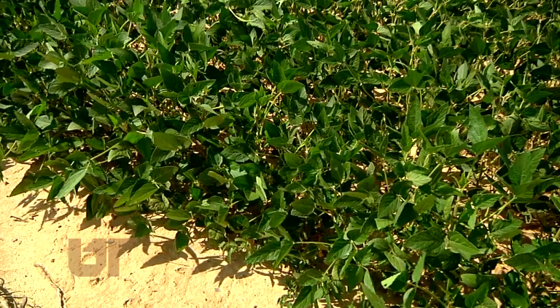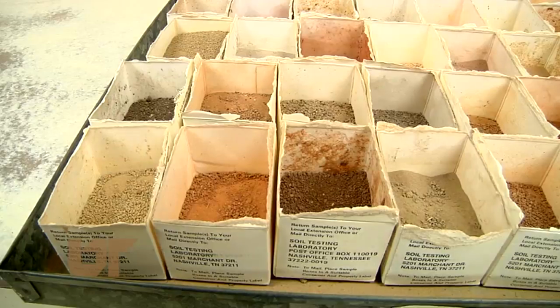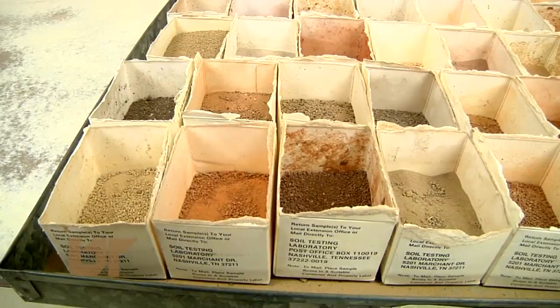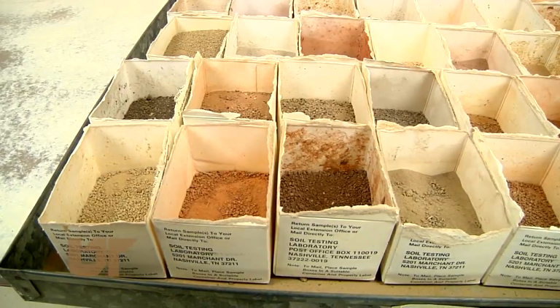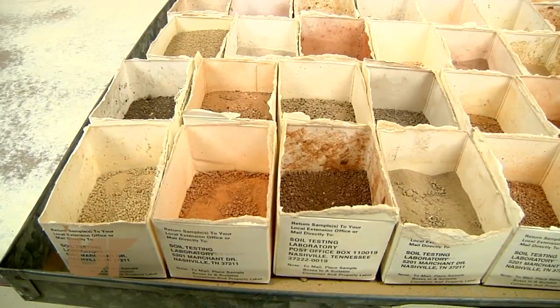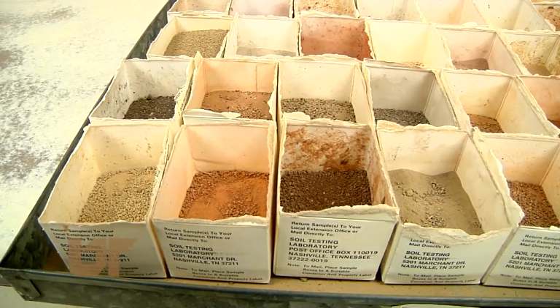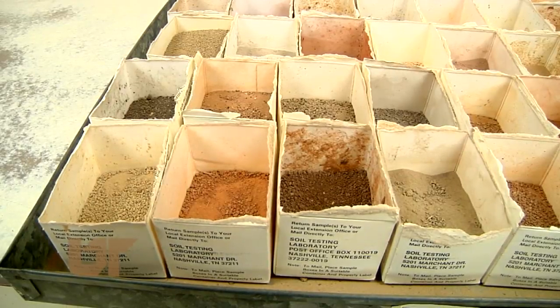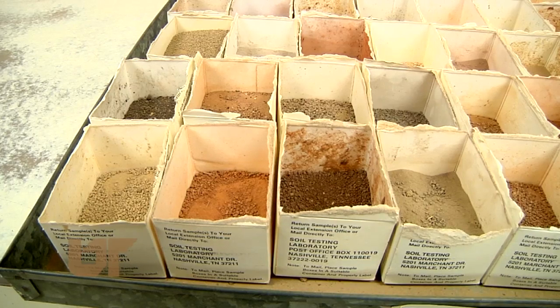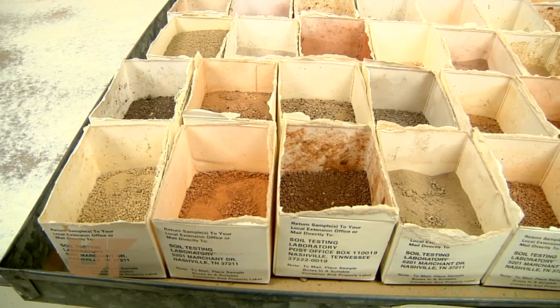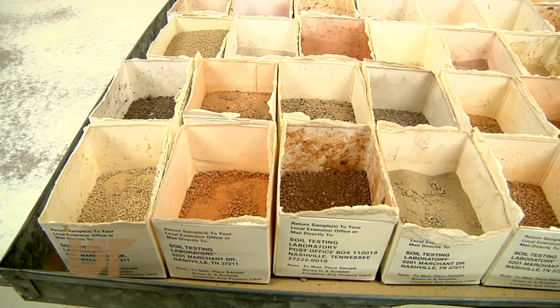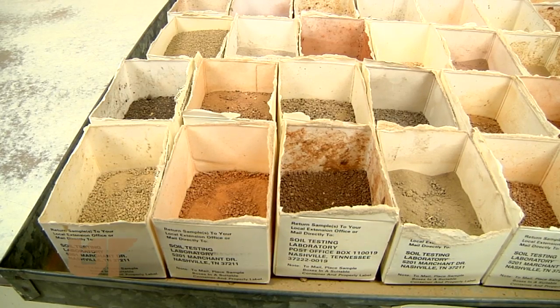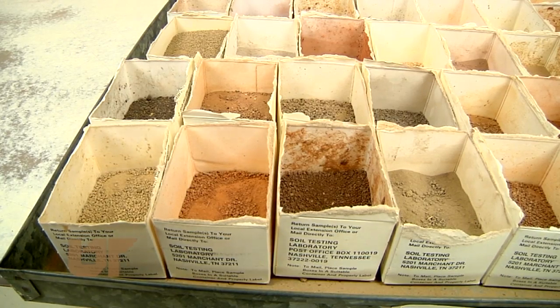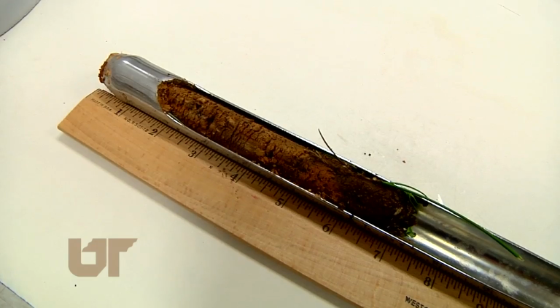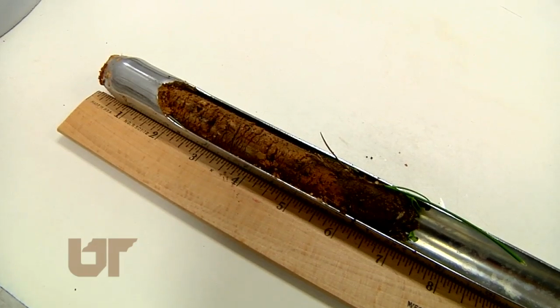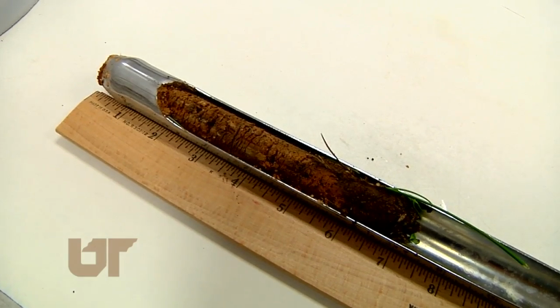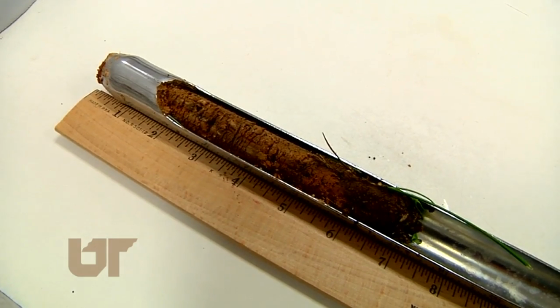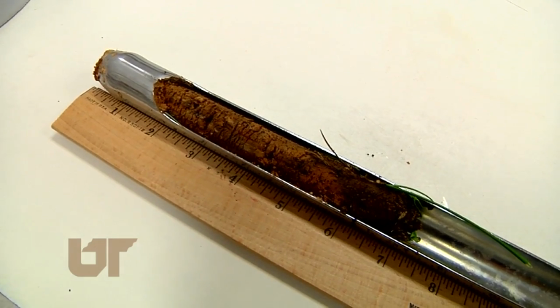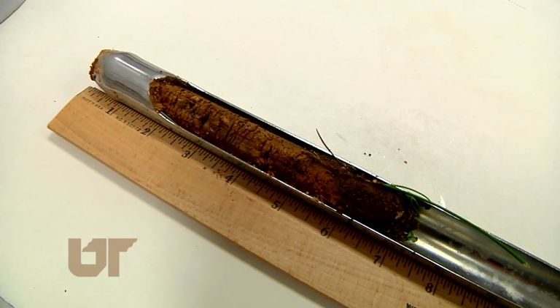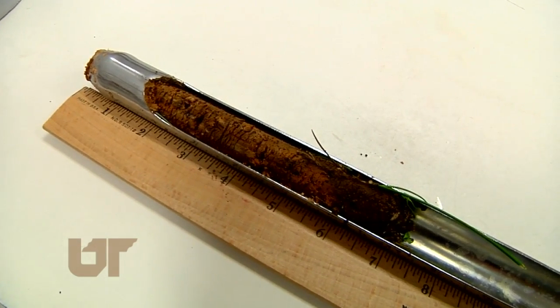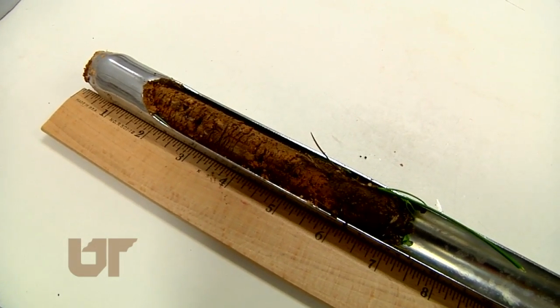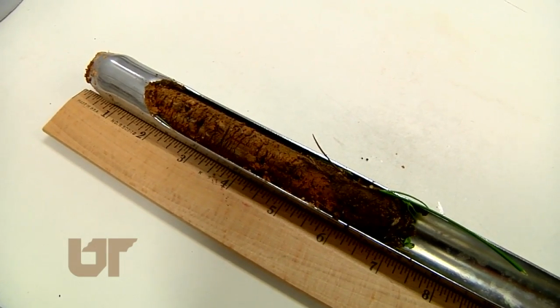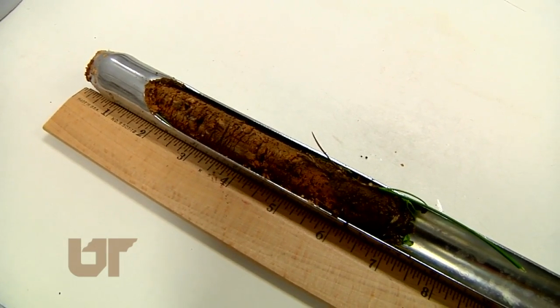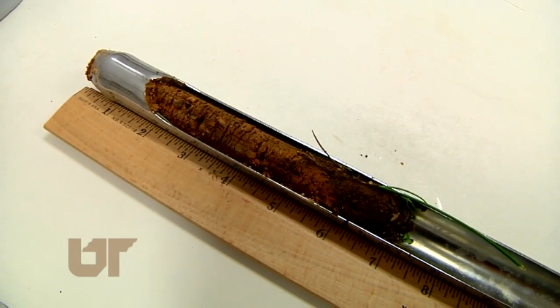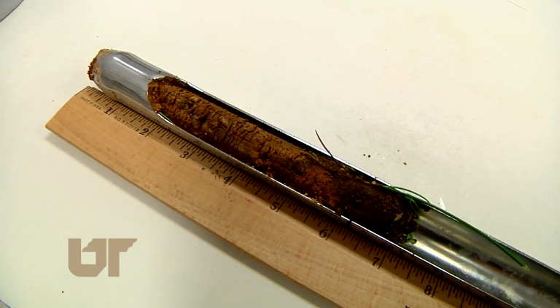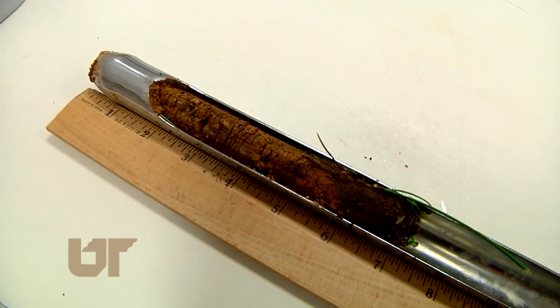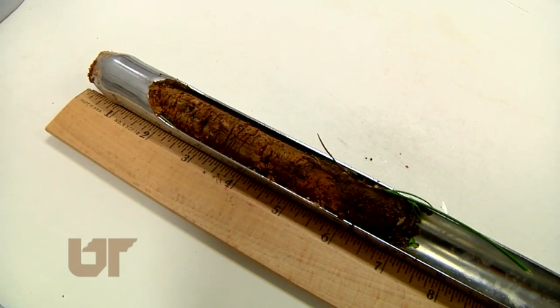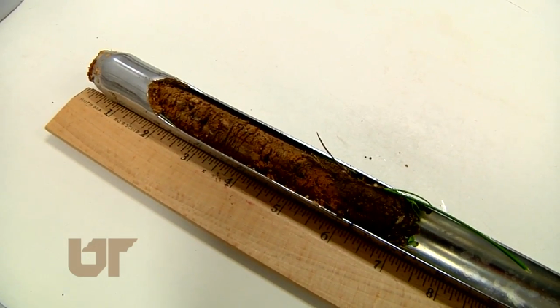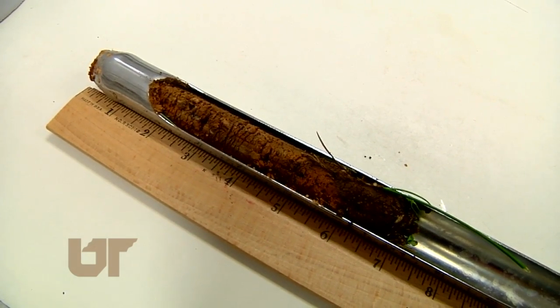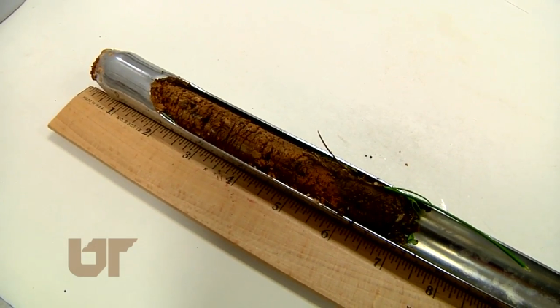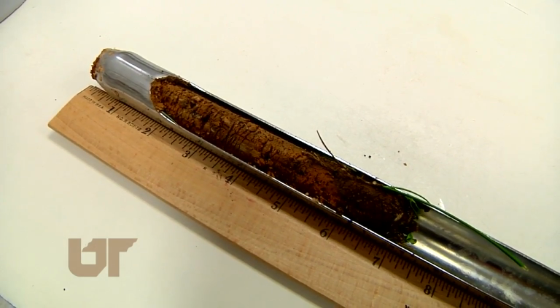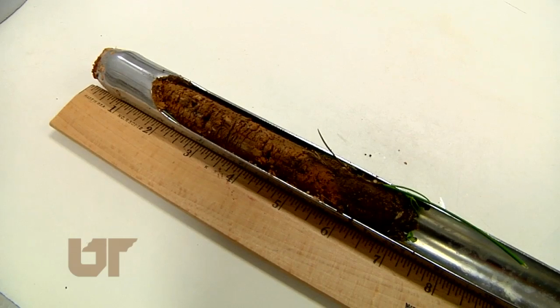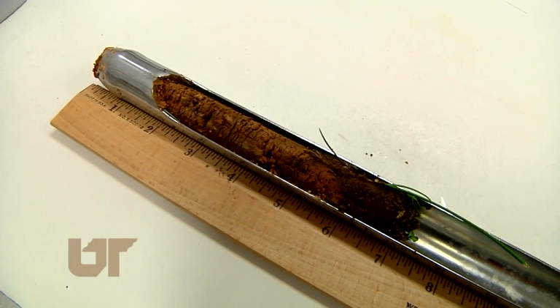Soil can never really pass the eye test, so sometimes you have to dig a little deeper. This is Chuck Denny reporting.